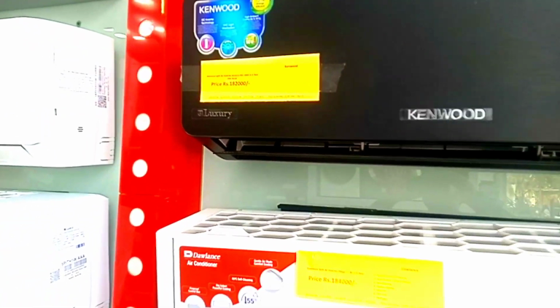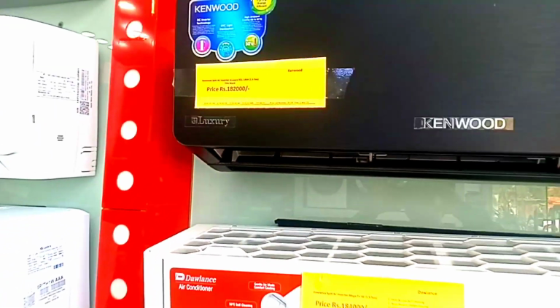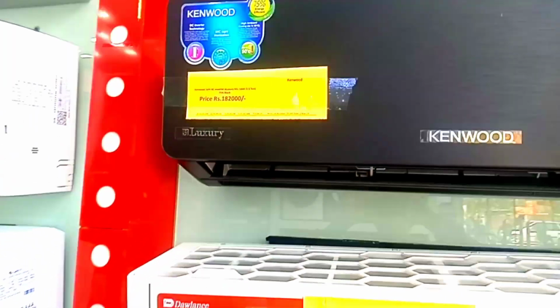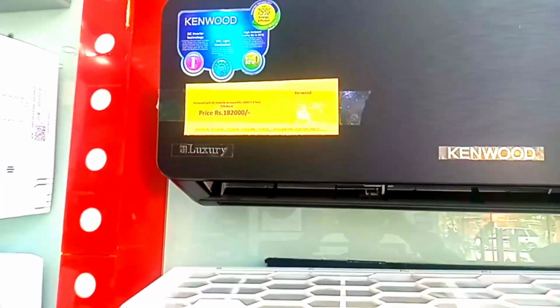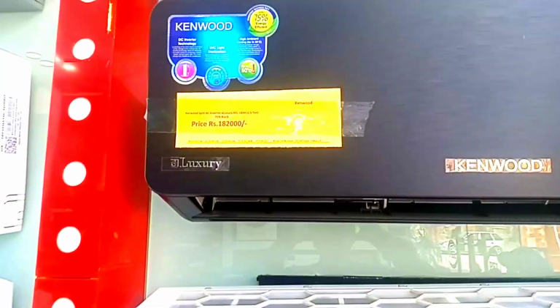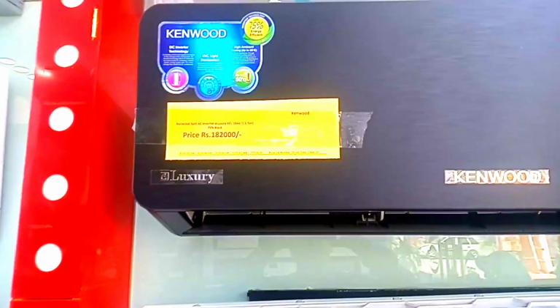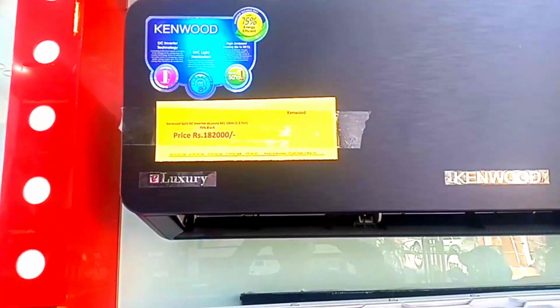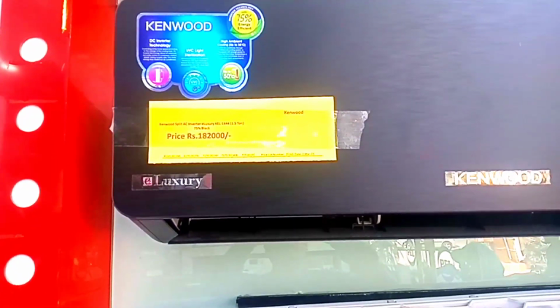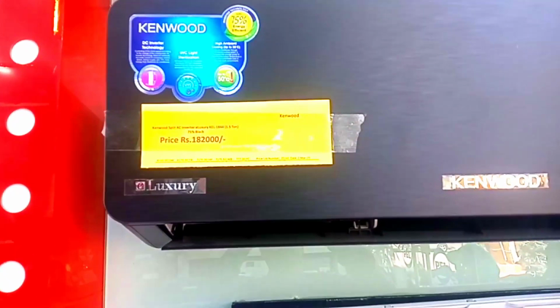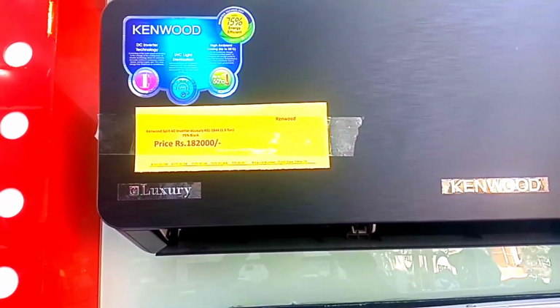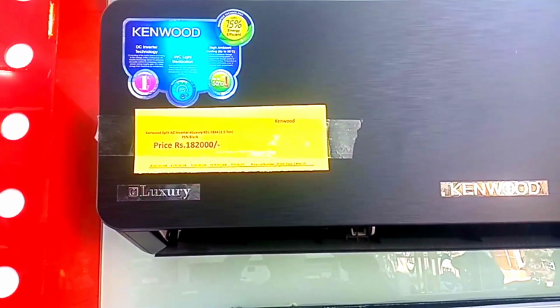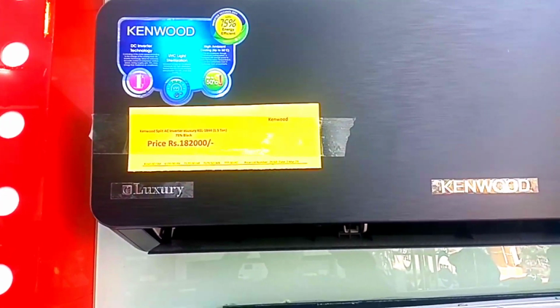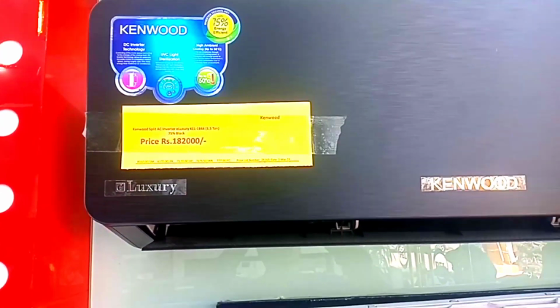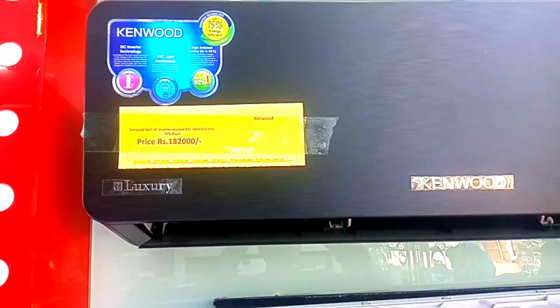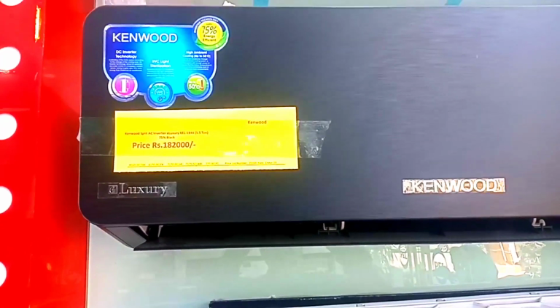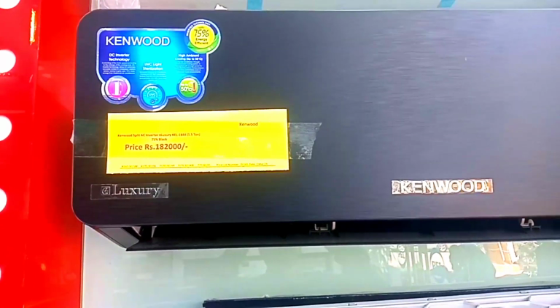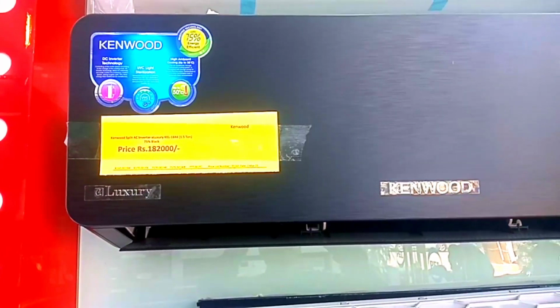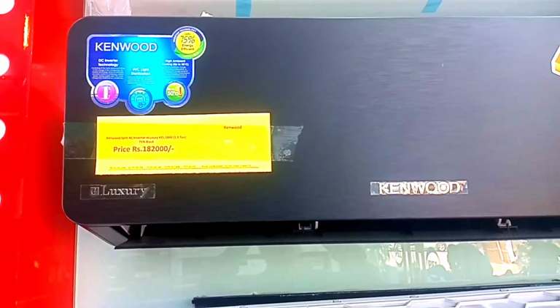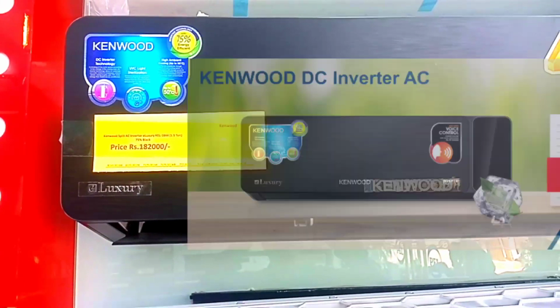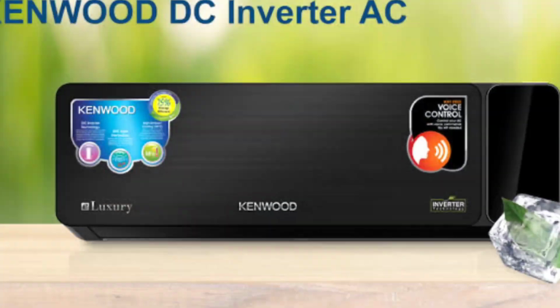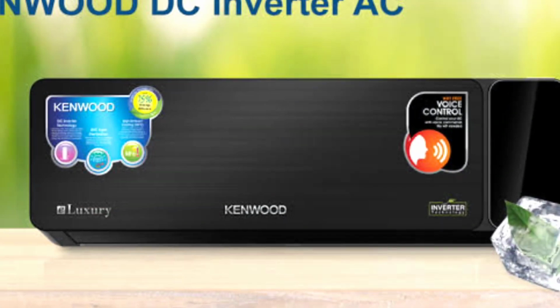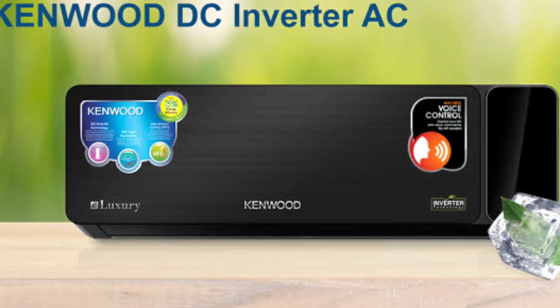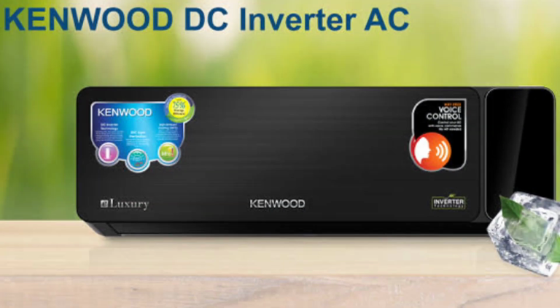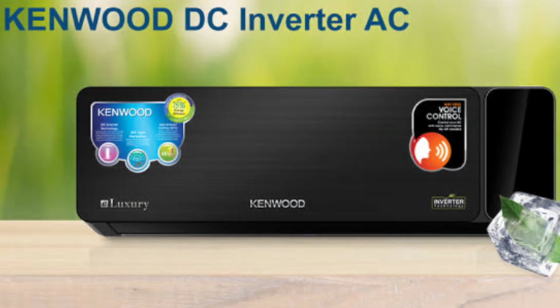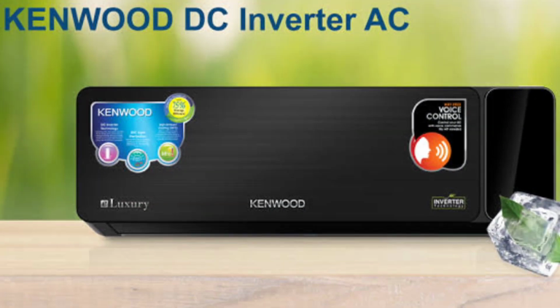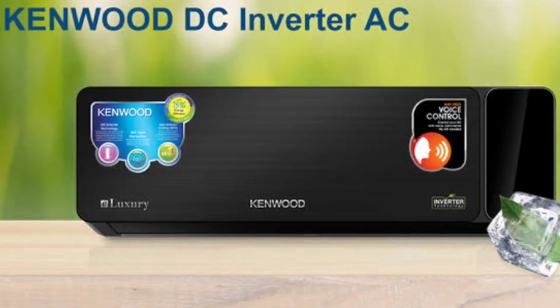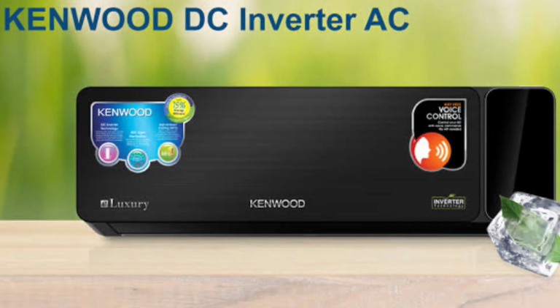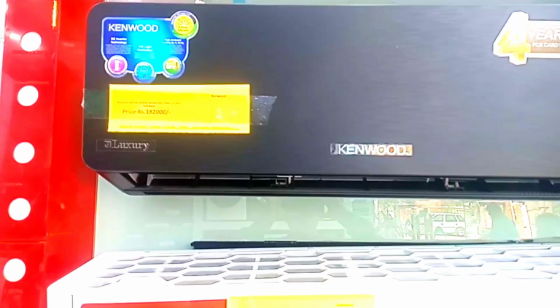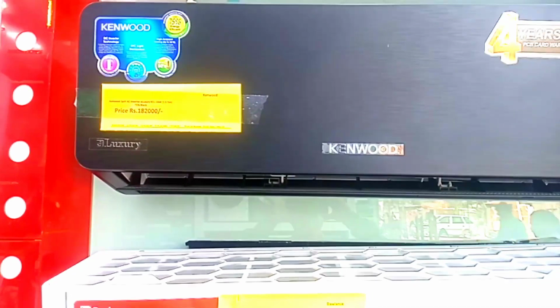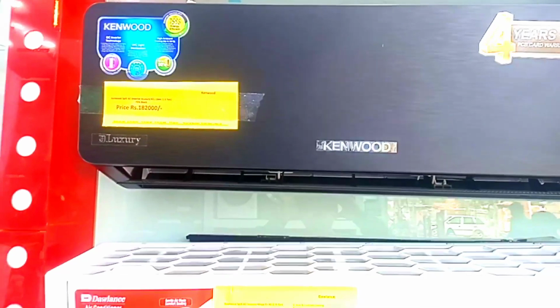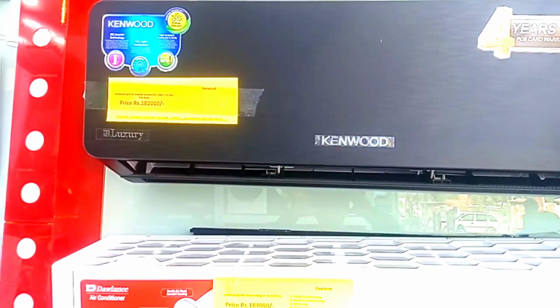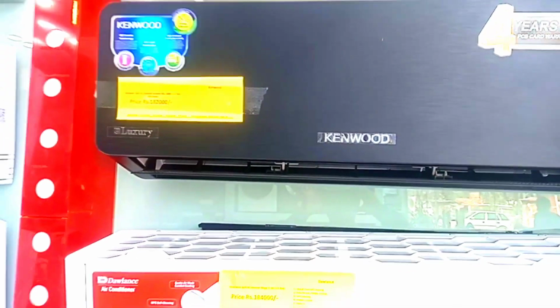You will get UV light in your room. This means that you have a 75% energy saving.